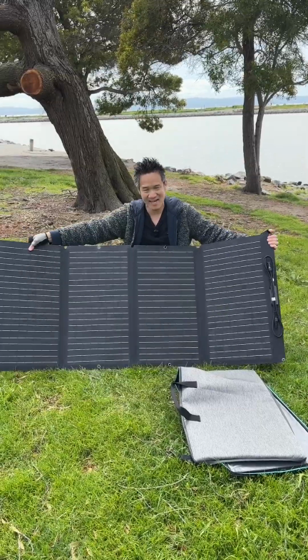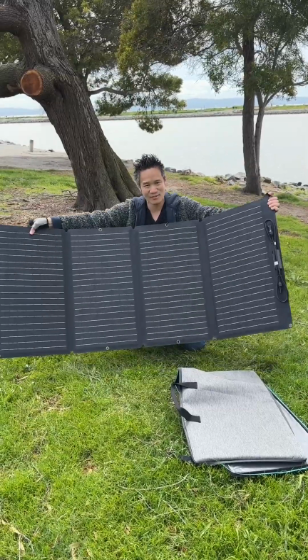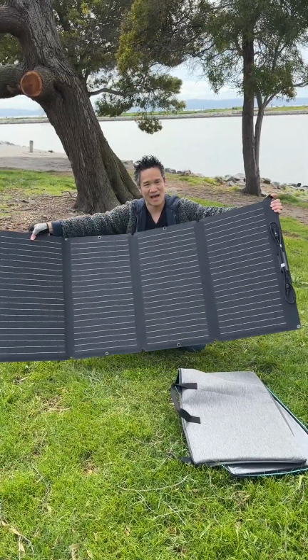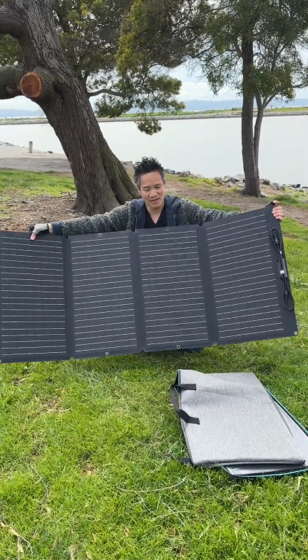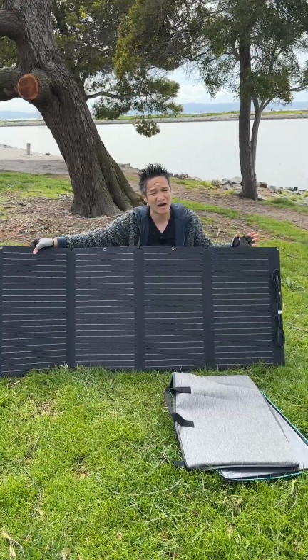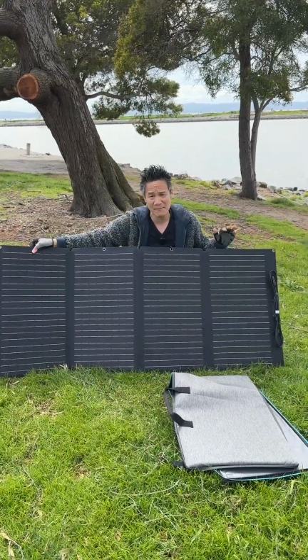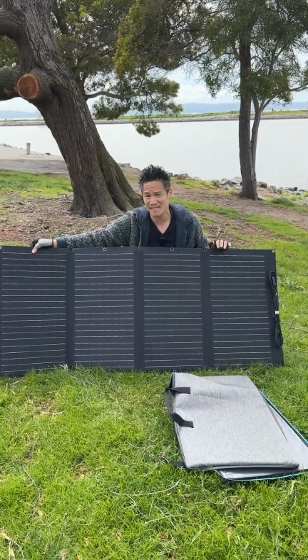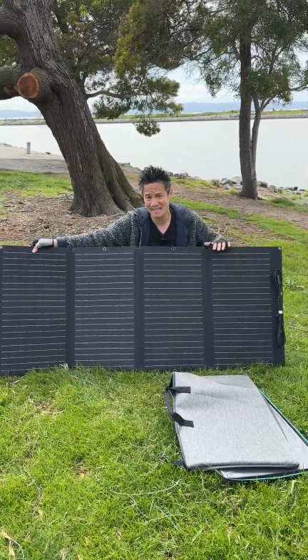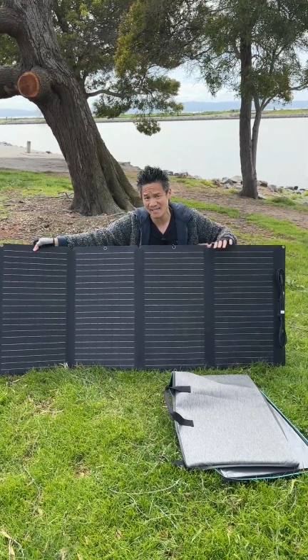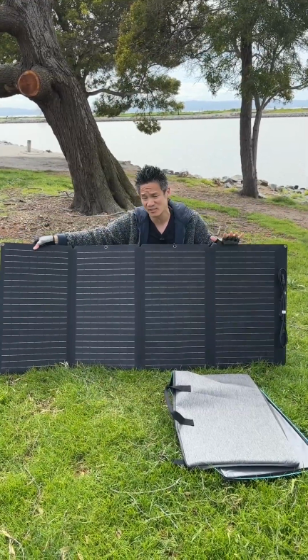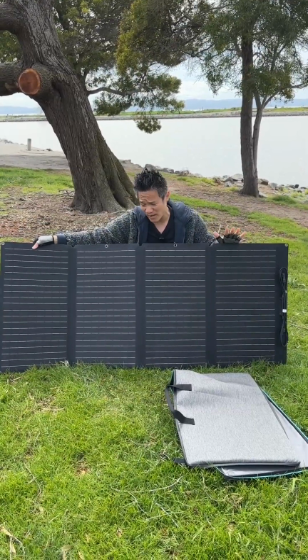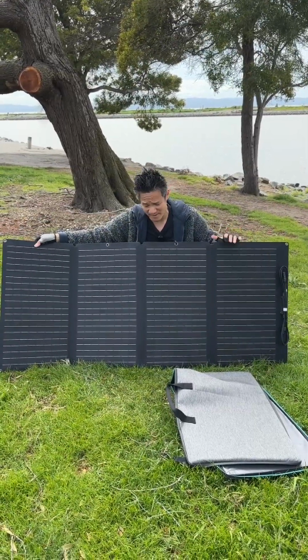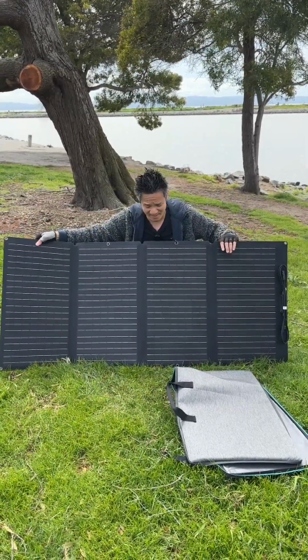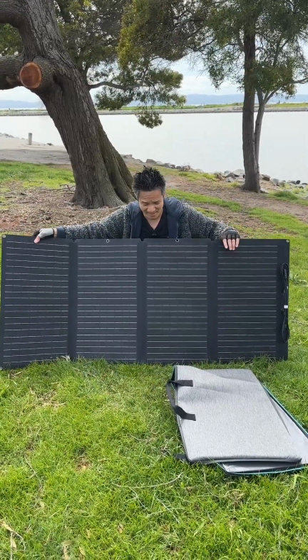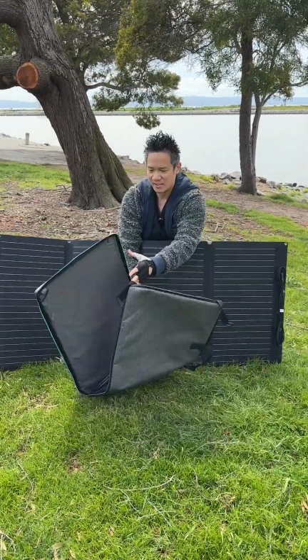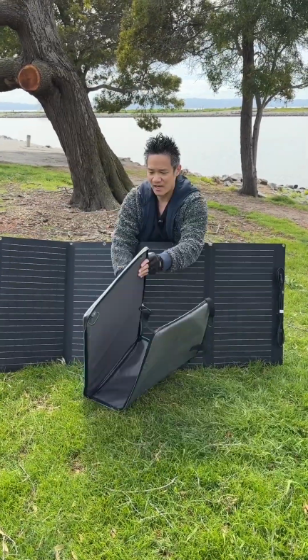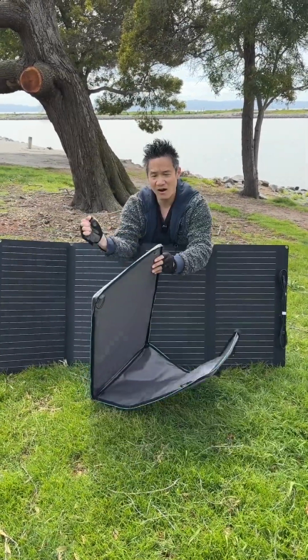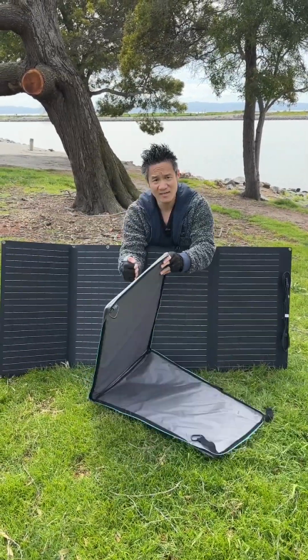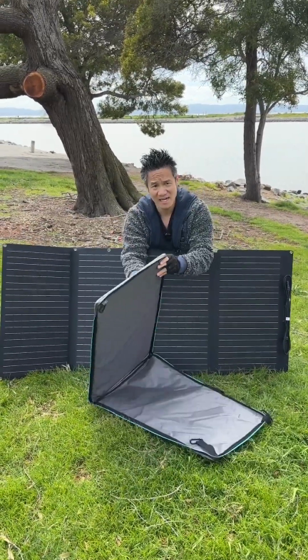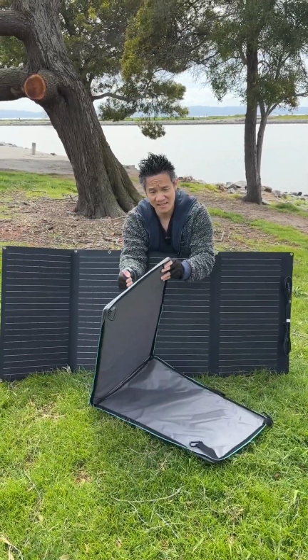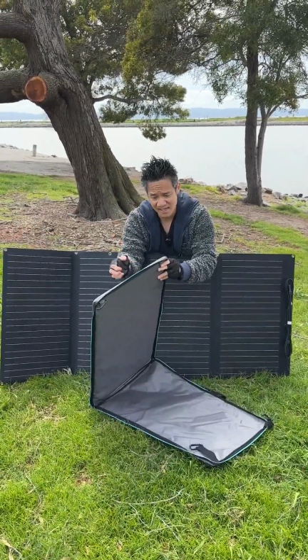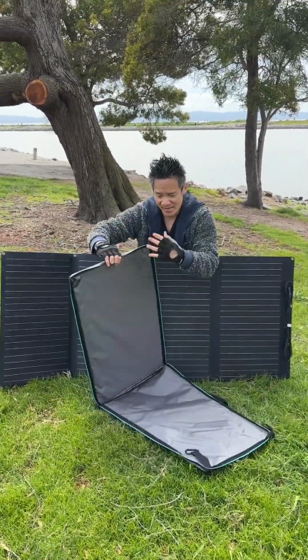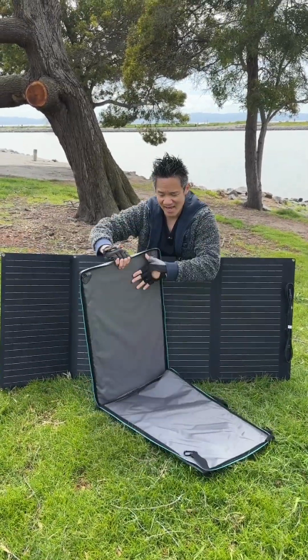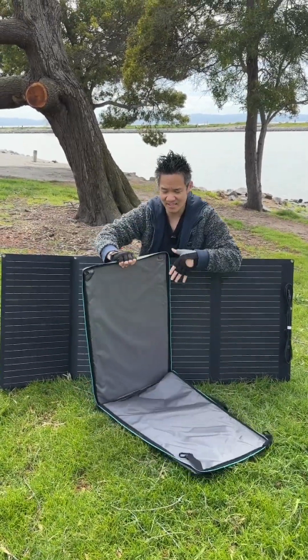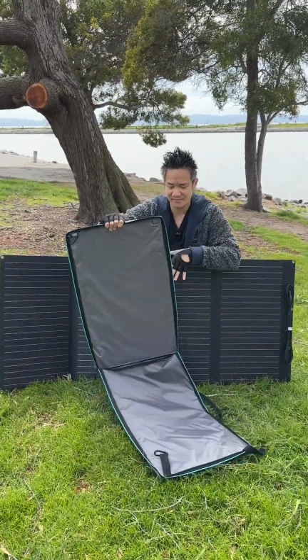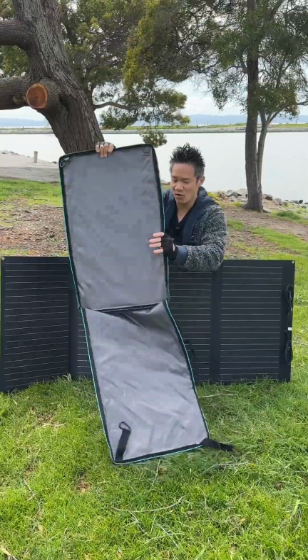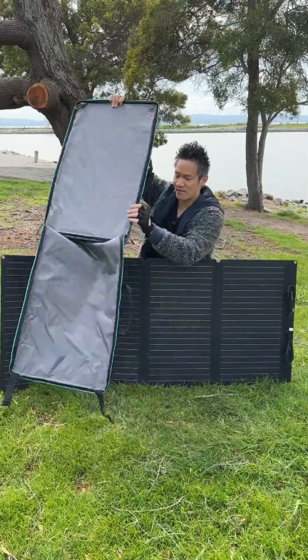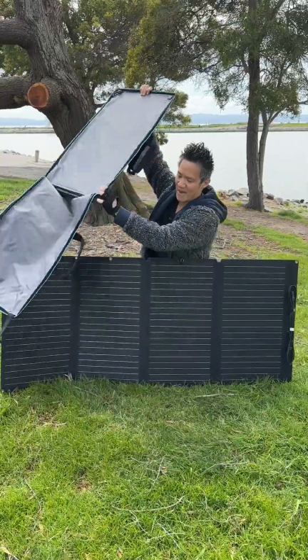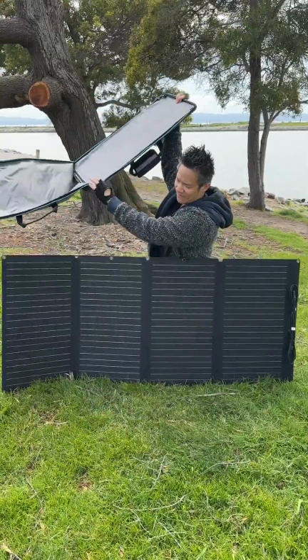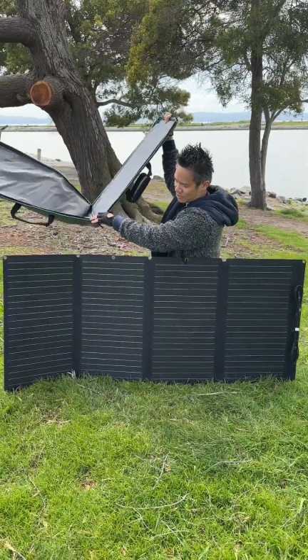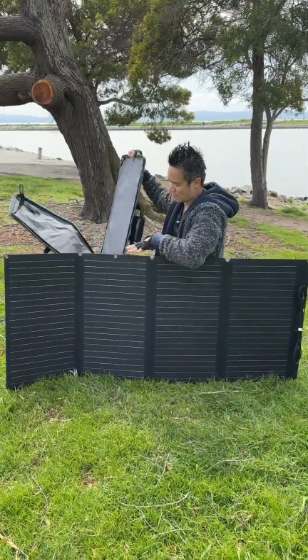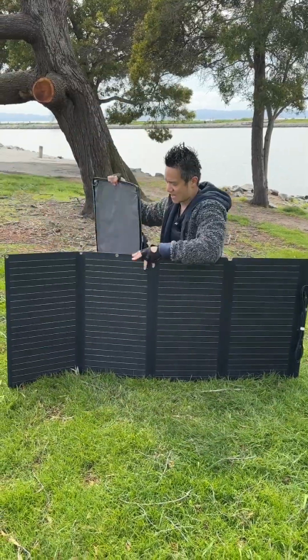Not too heavy, IP68 so it's weather resistant. You have a hard sided case that is gonna go on the back of the solar panel.